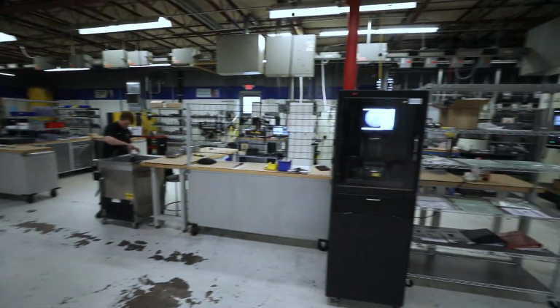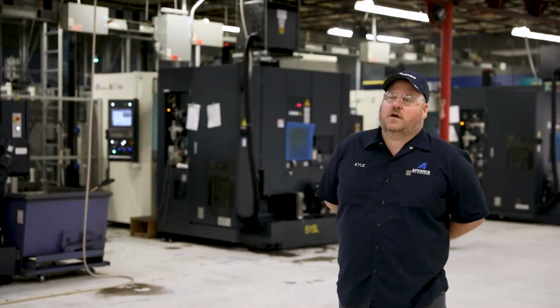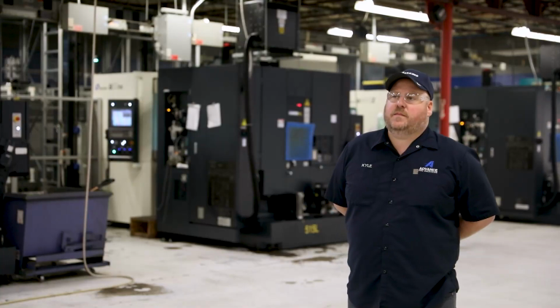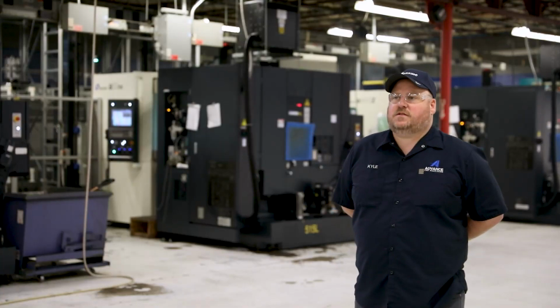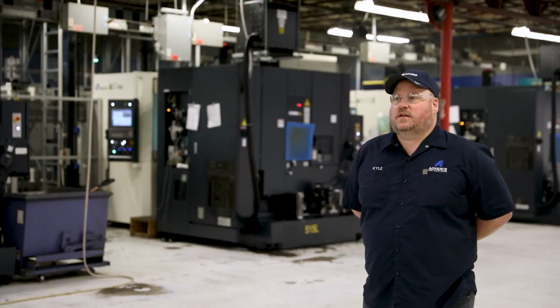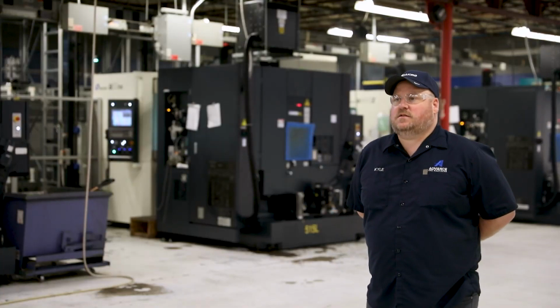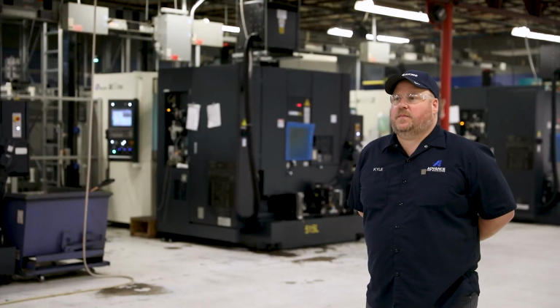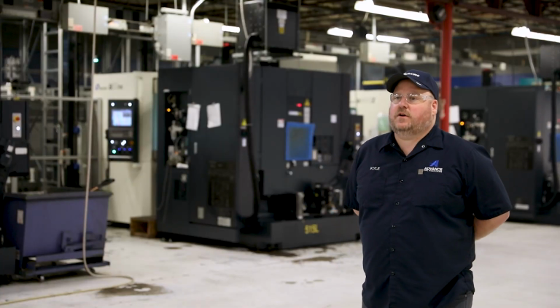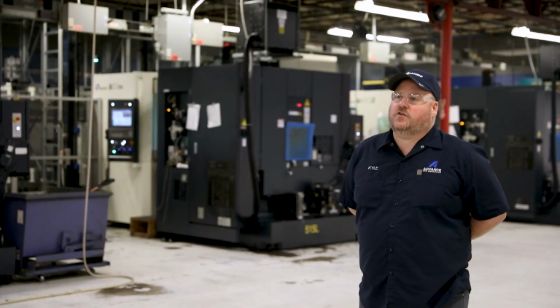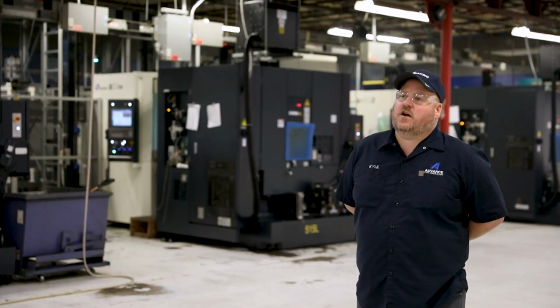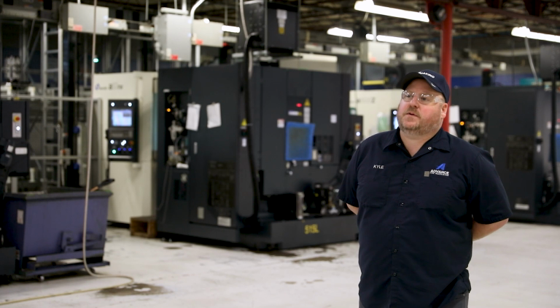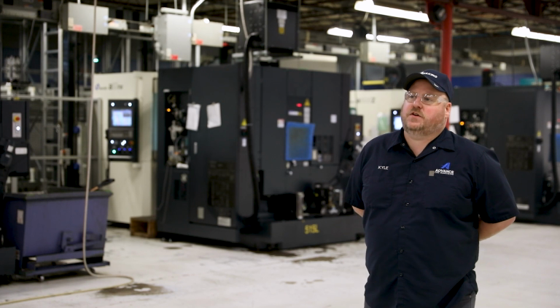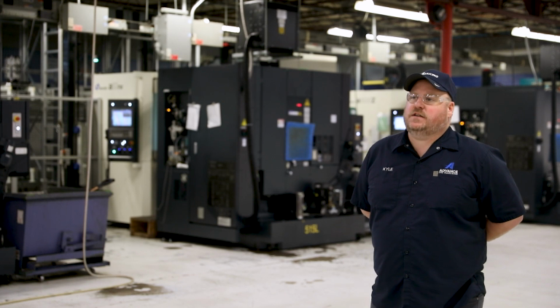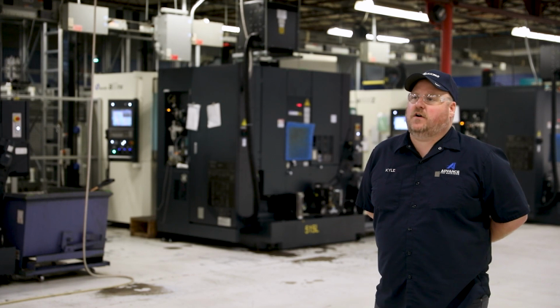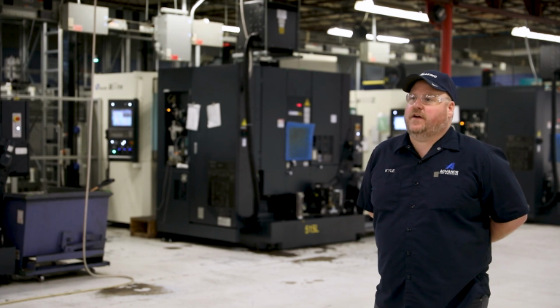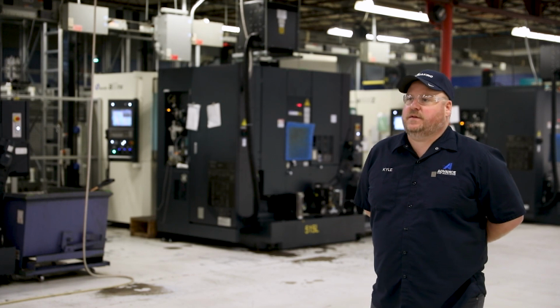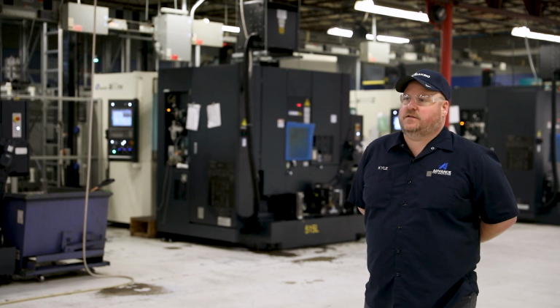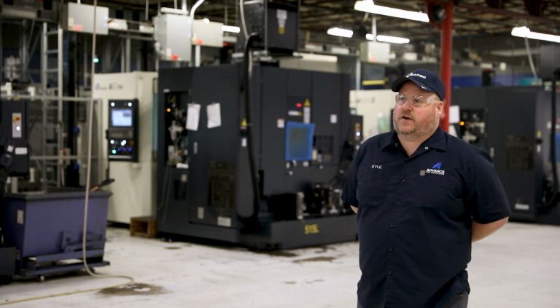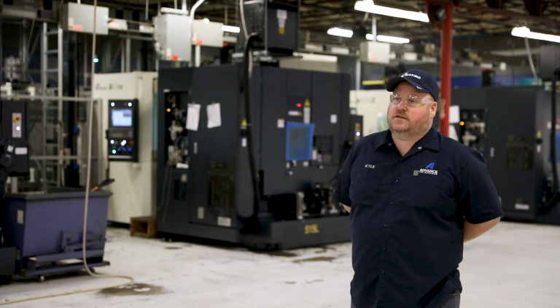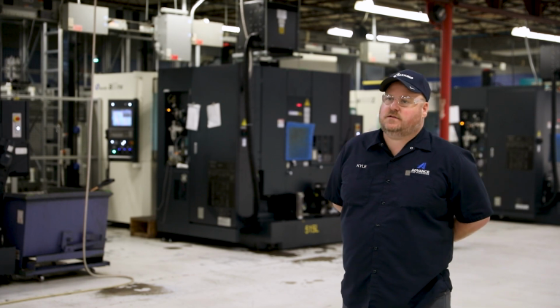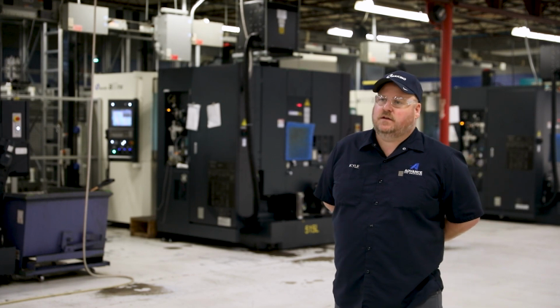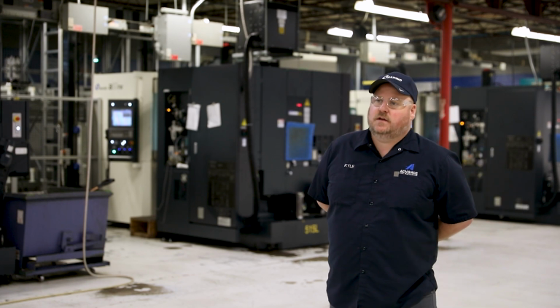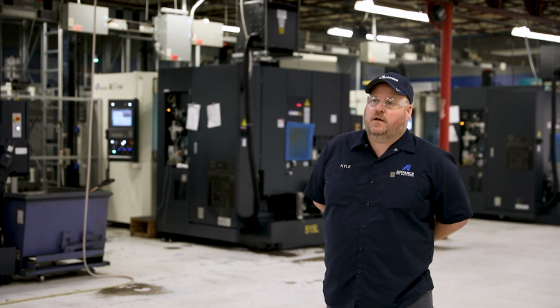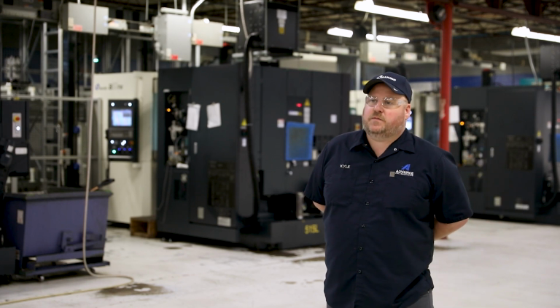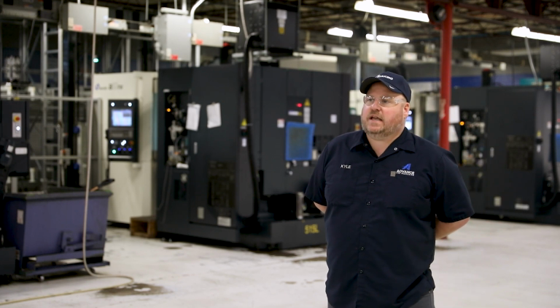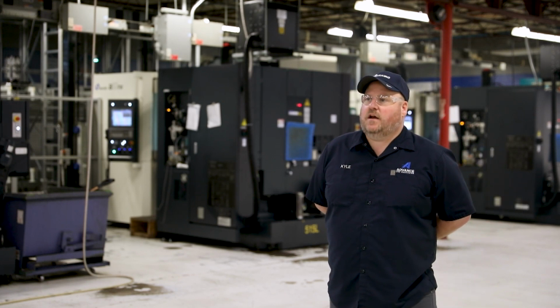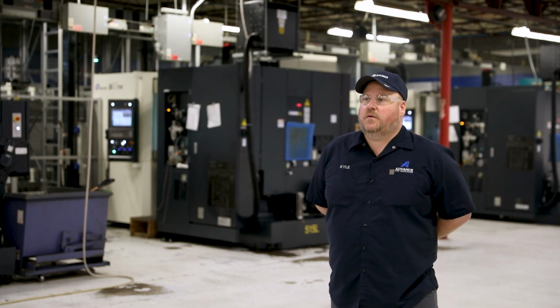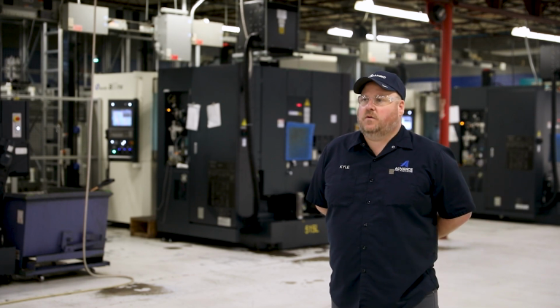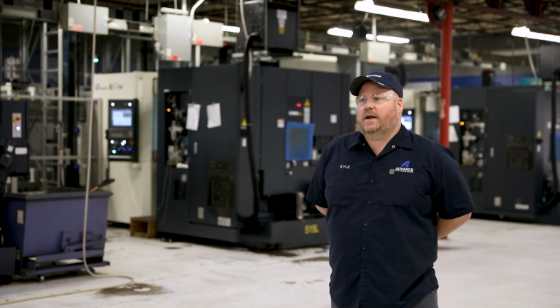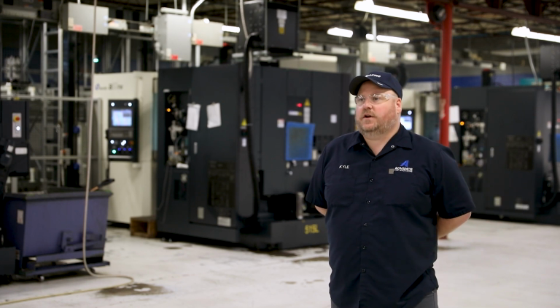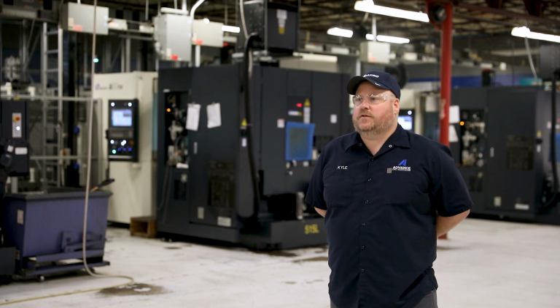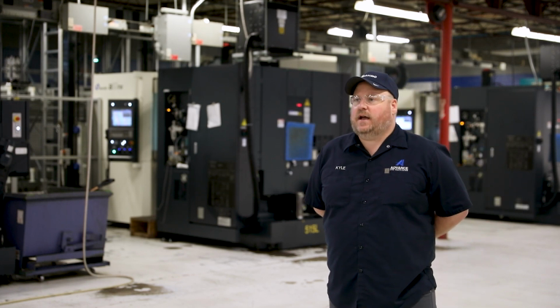Our mission is to be able to create opportunities for our families and friends. And with Makino, we're able to do that.